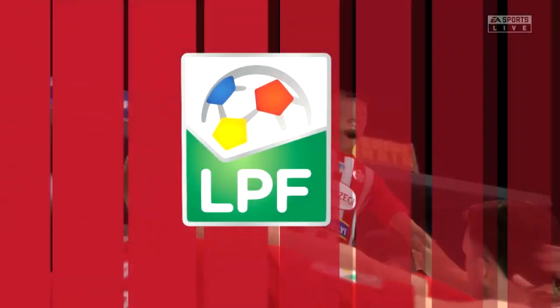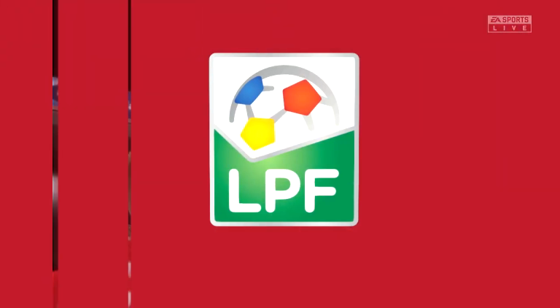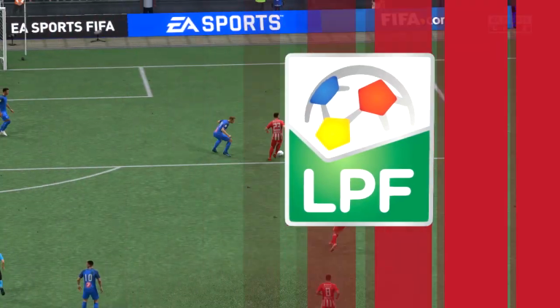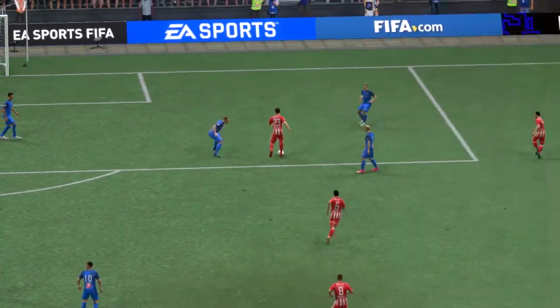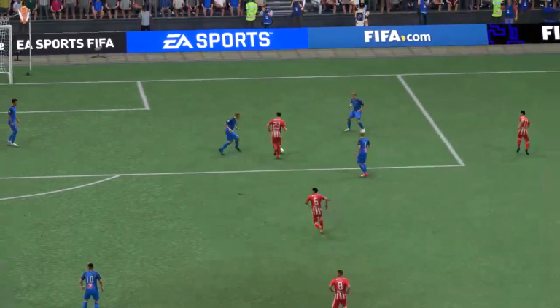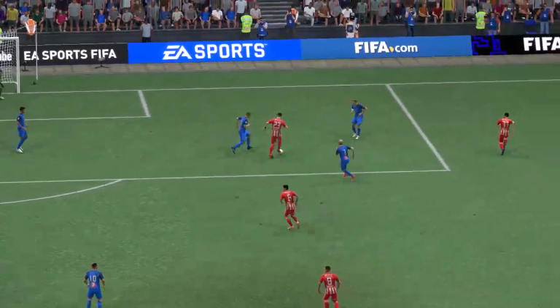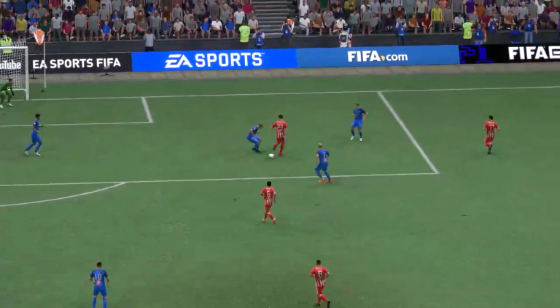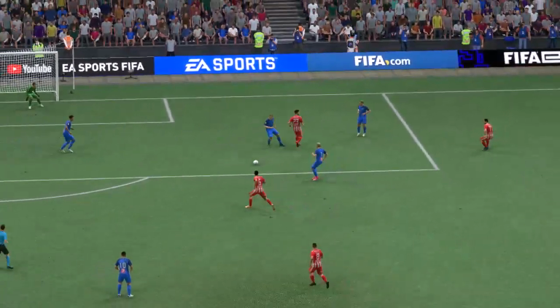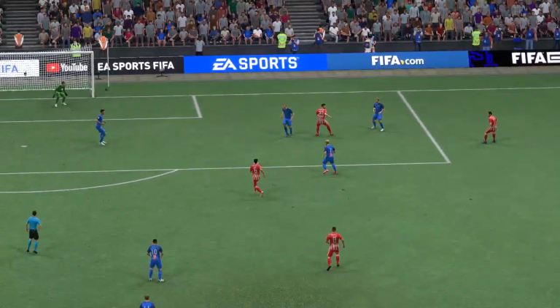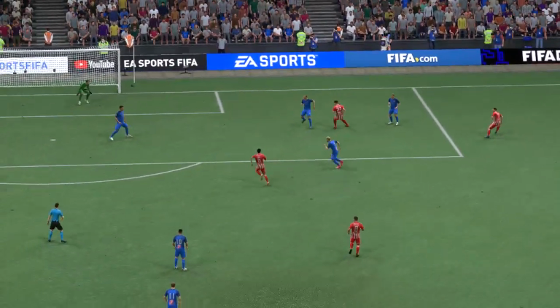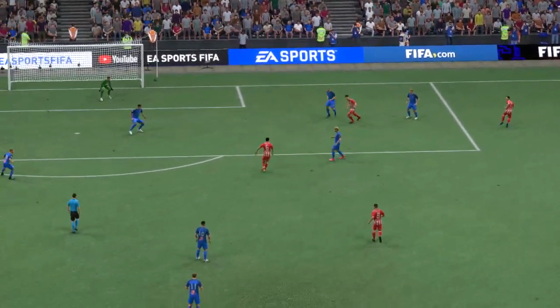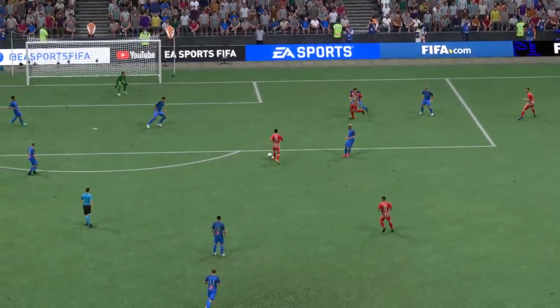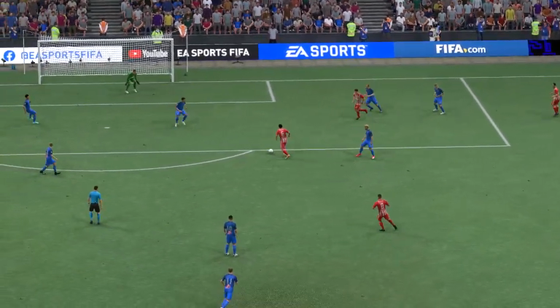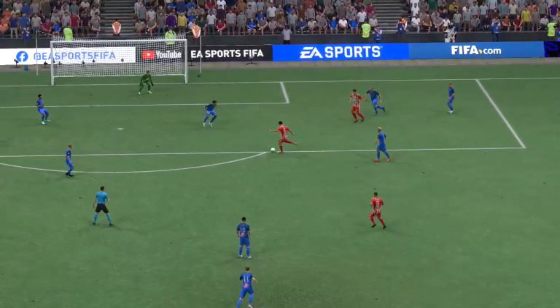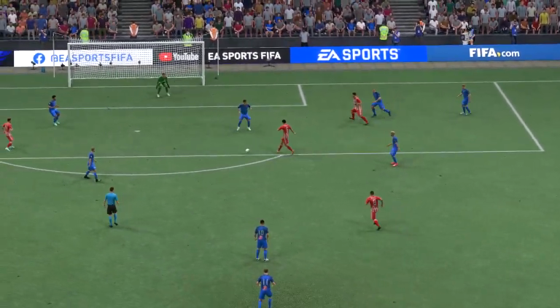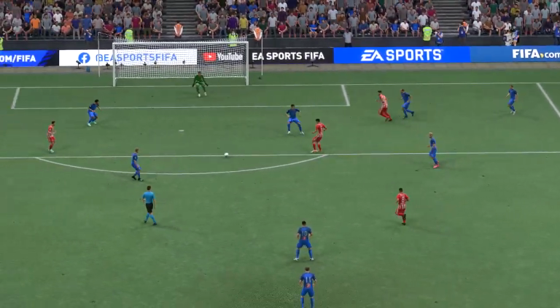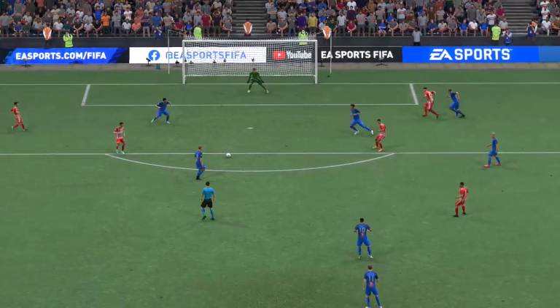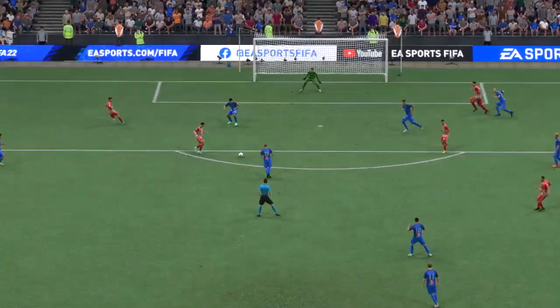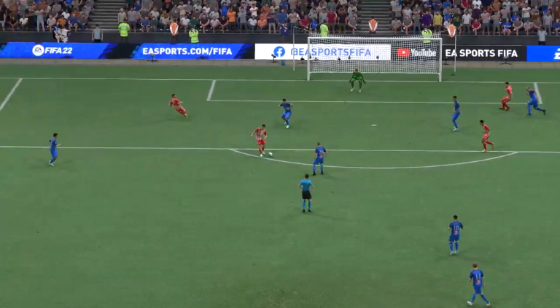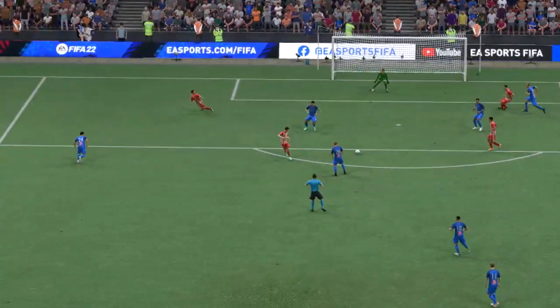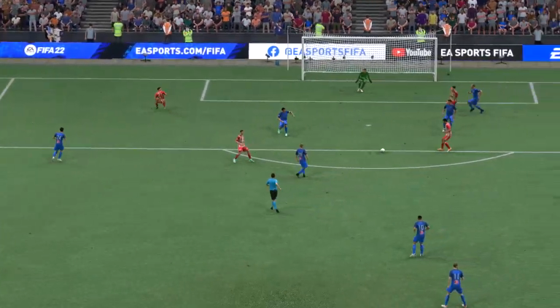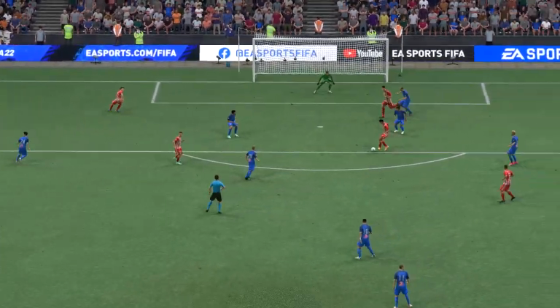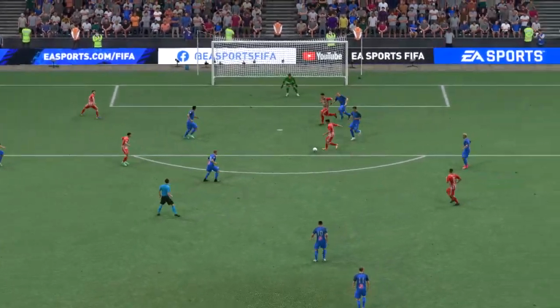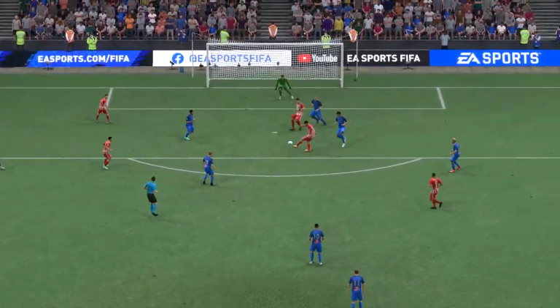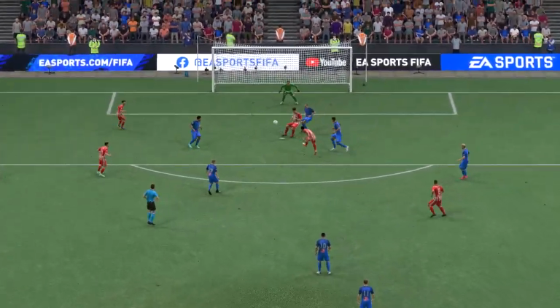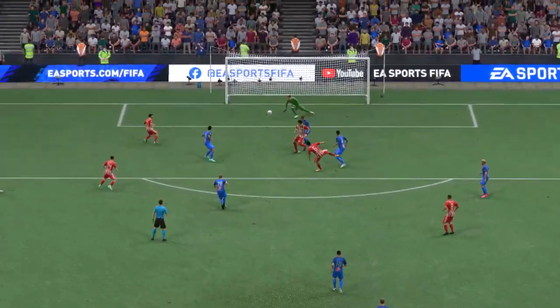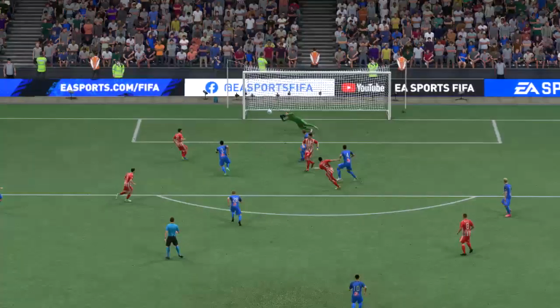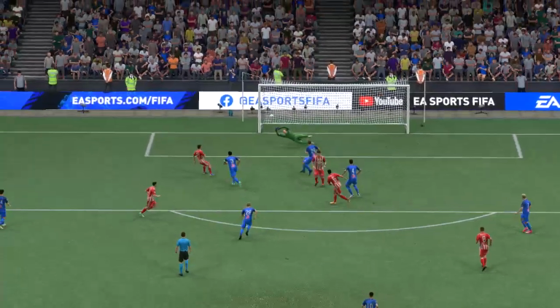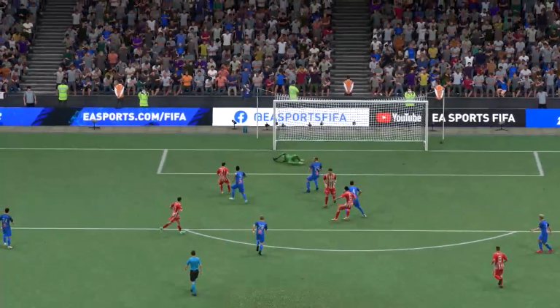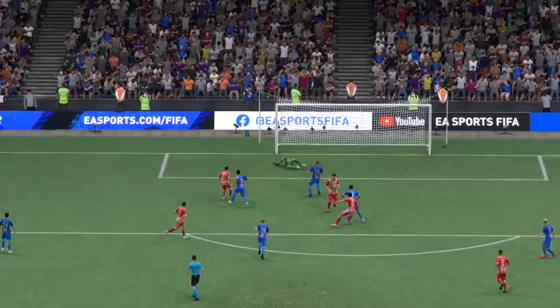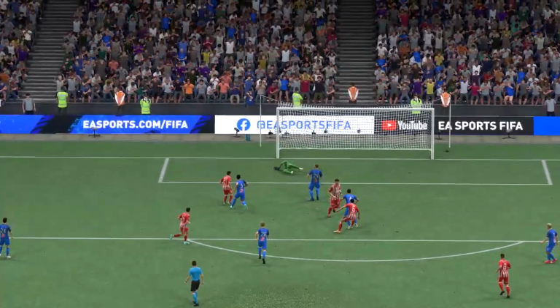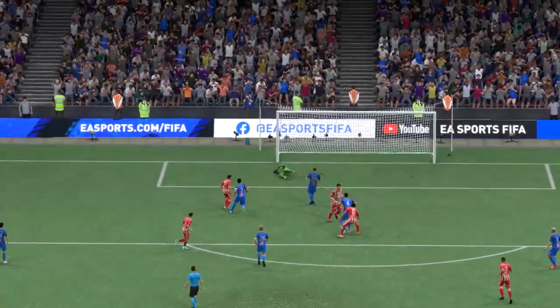Well, this is a brilliant strike — as you can see, he hits it with so much power, the keeper had no chance. Fantastic finish.